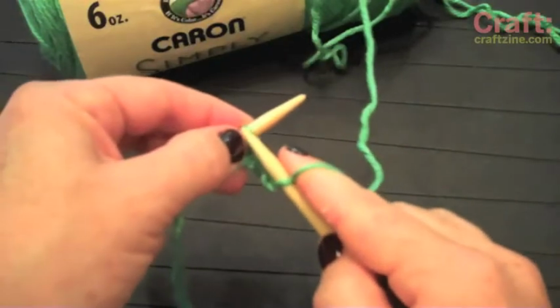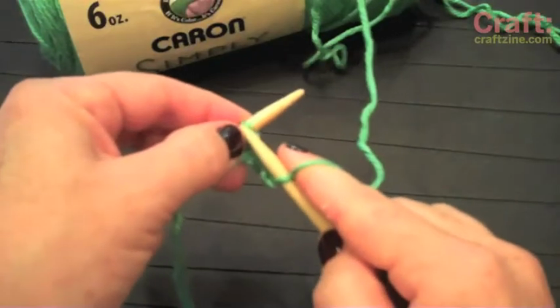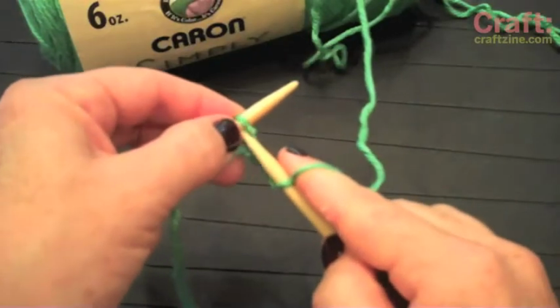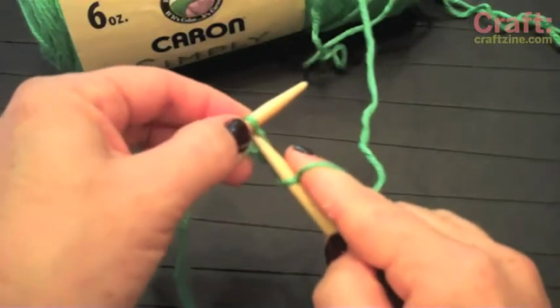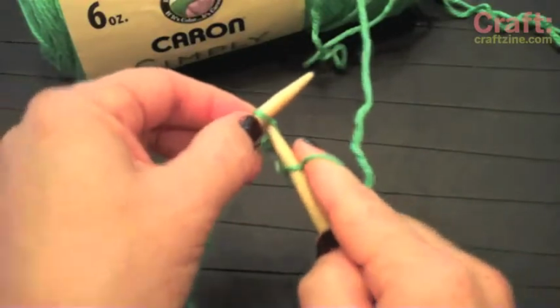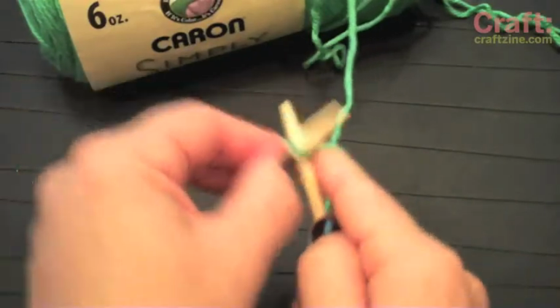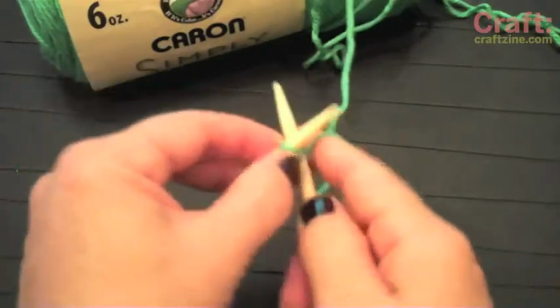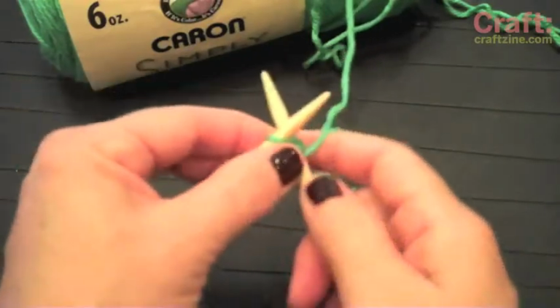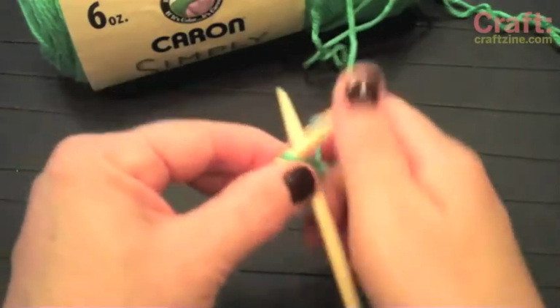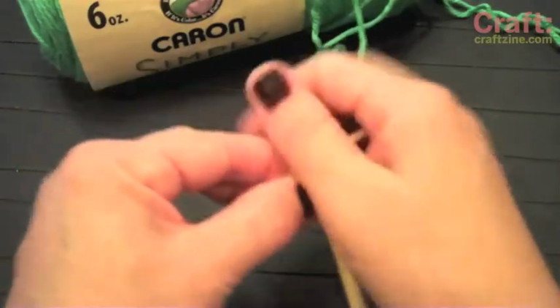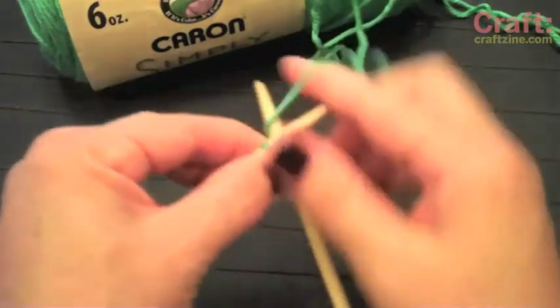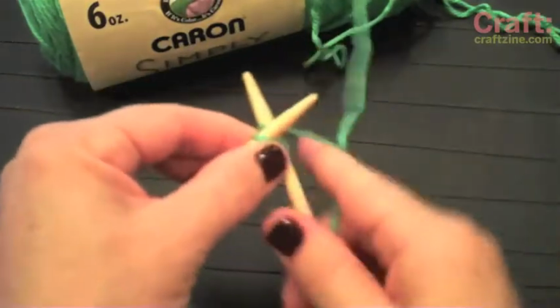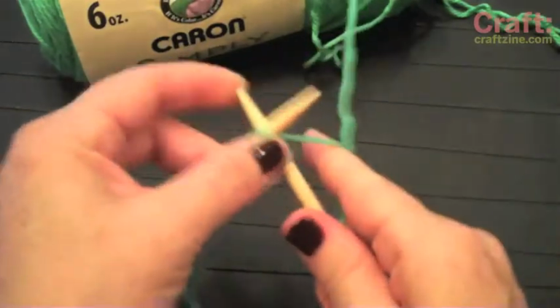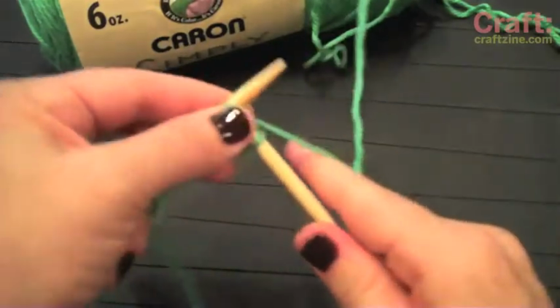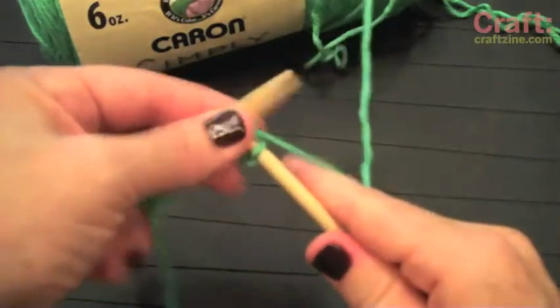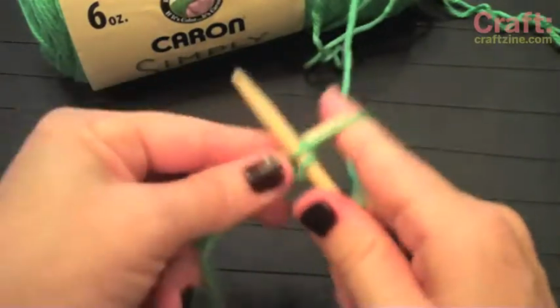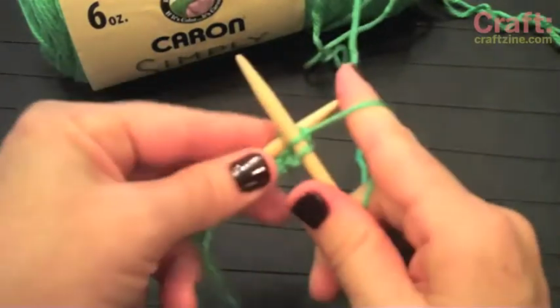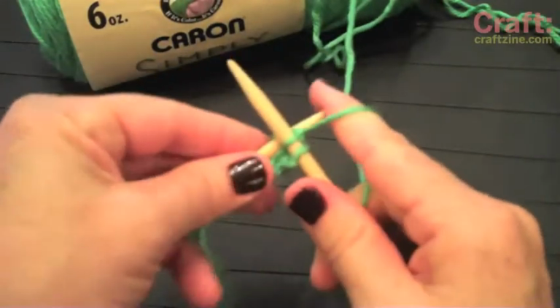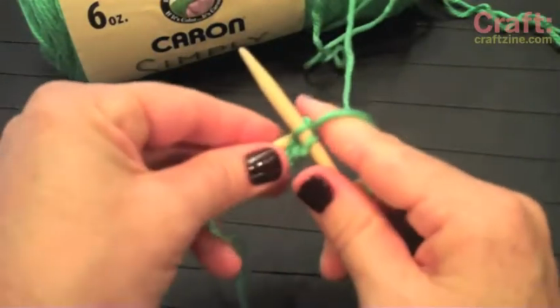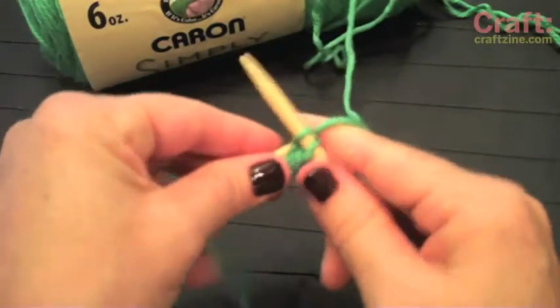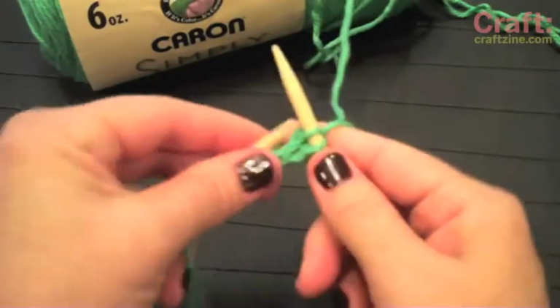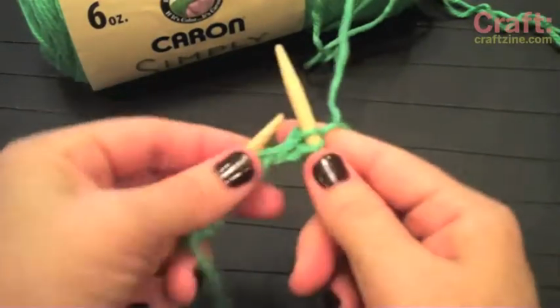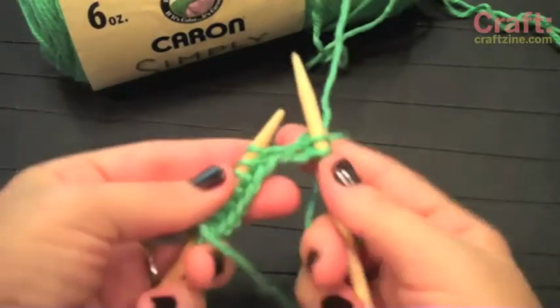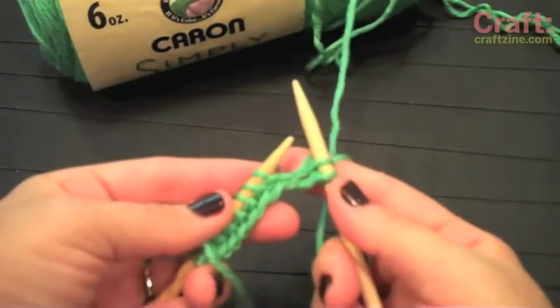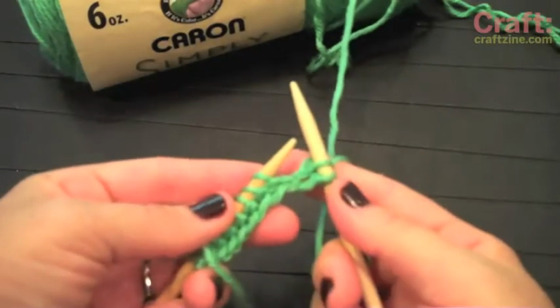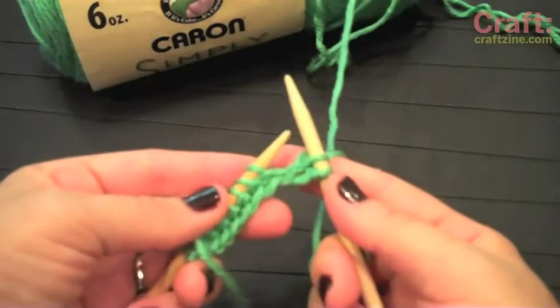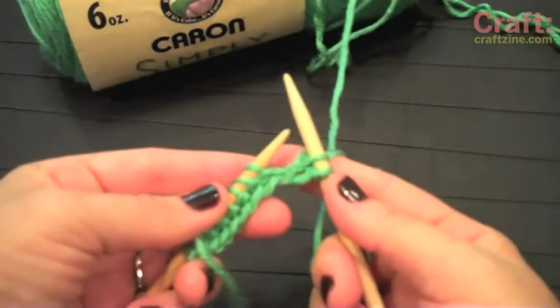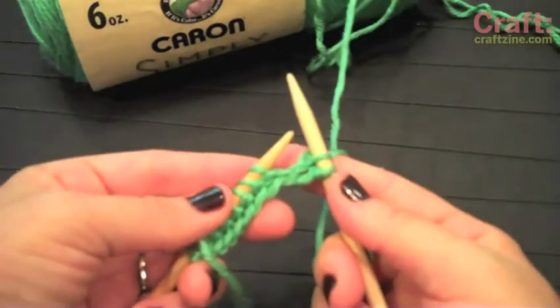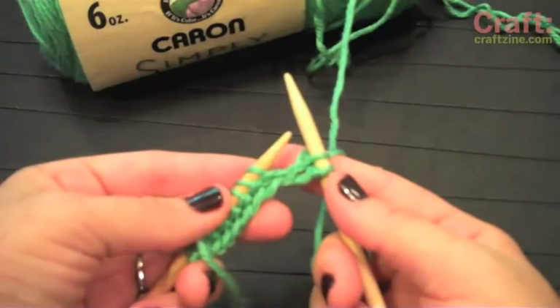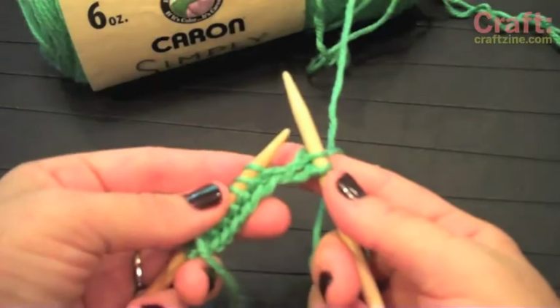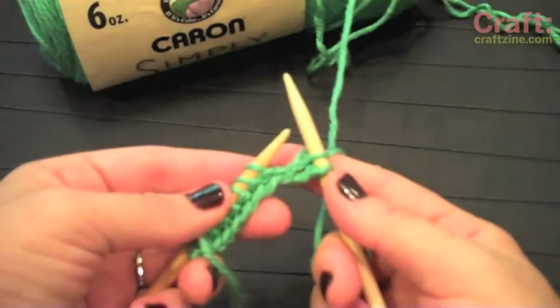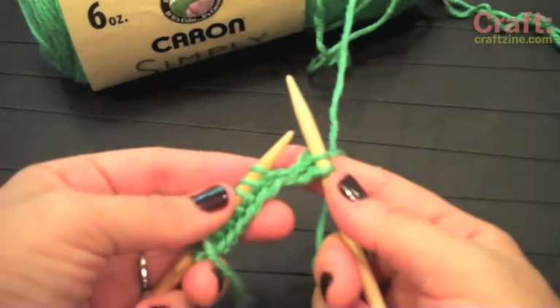And now, my friends, you are on your way to knitting your first garment.